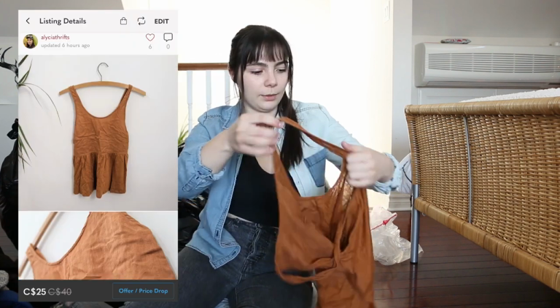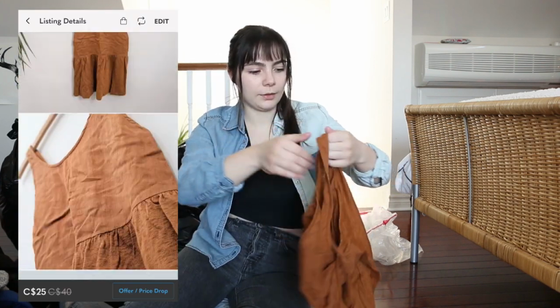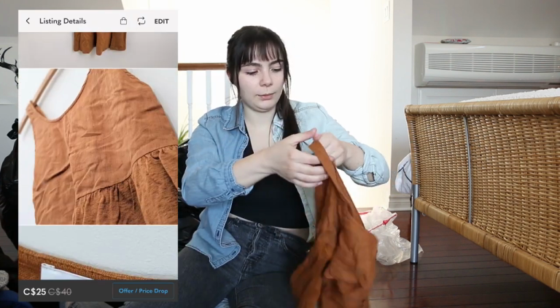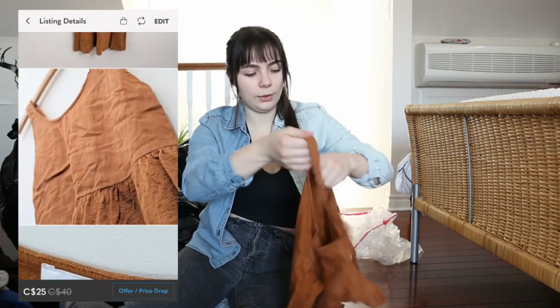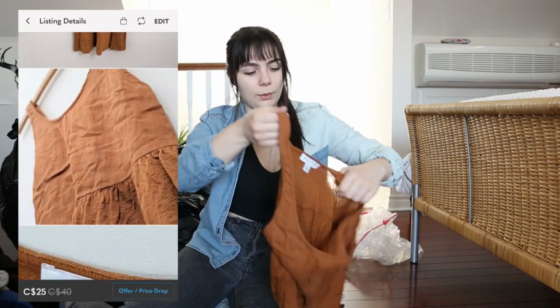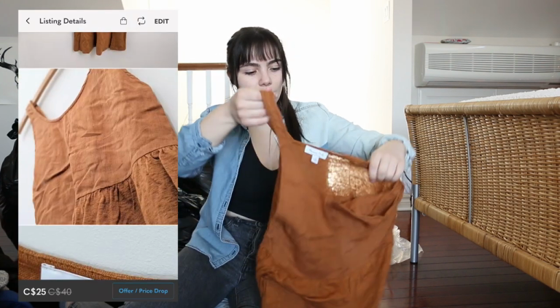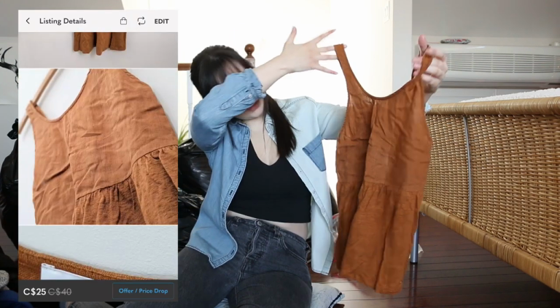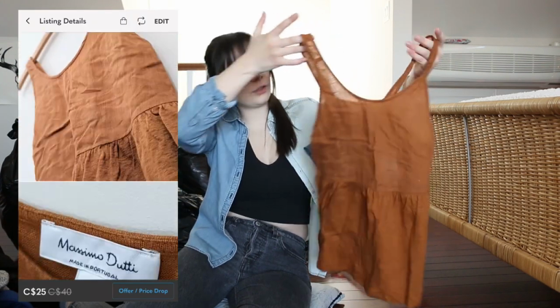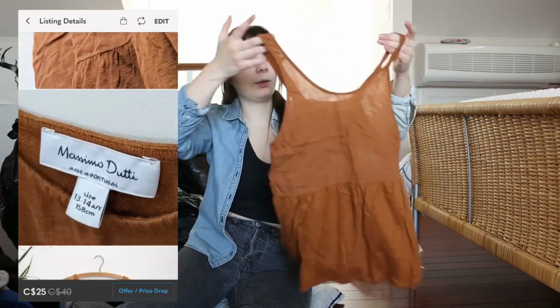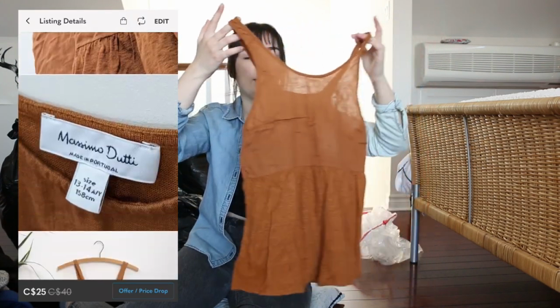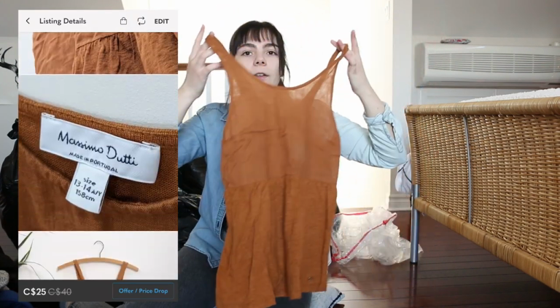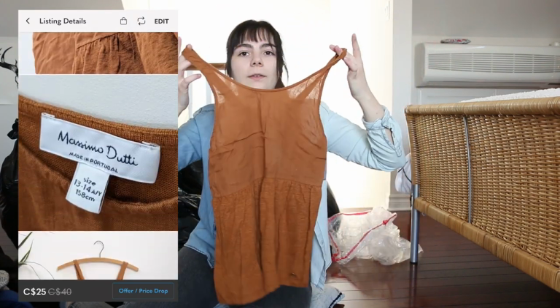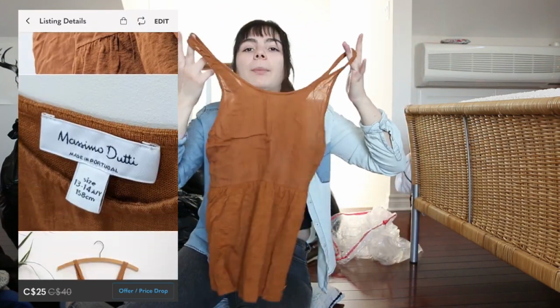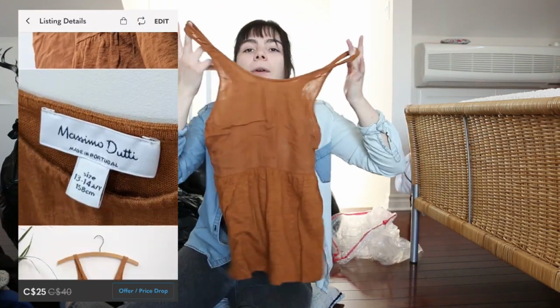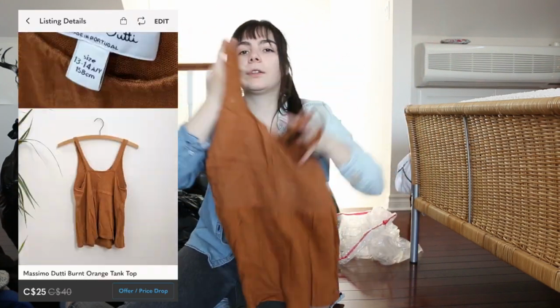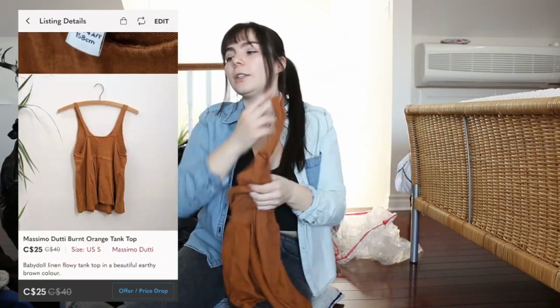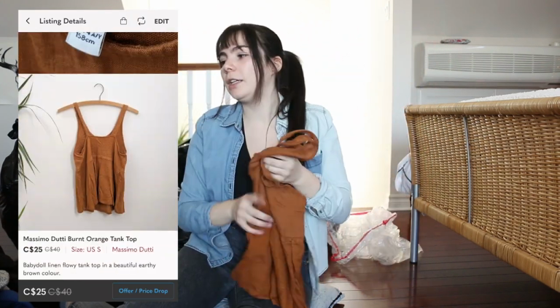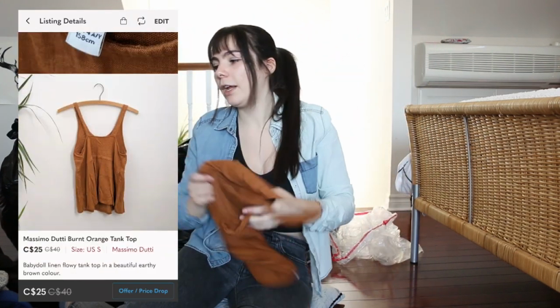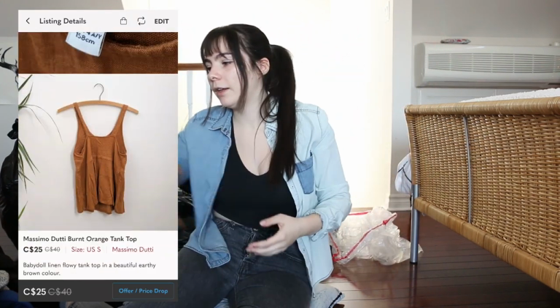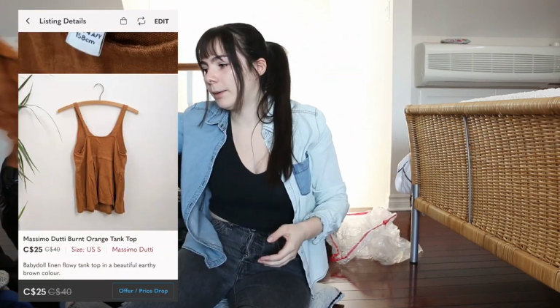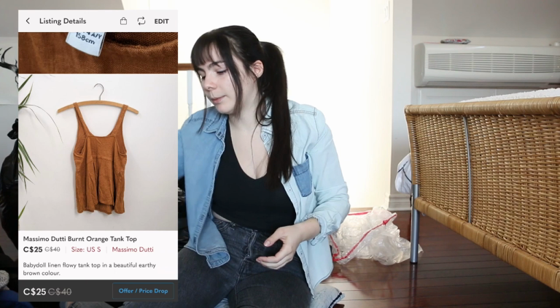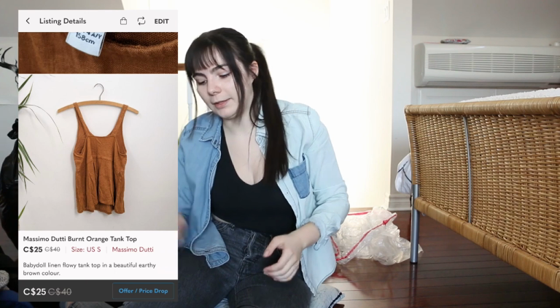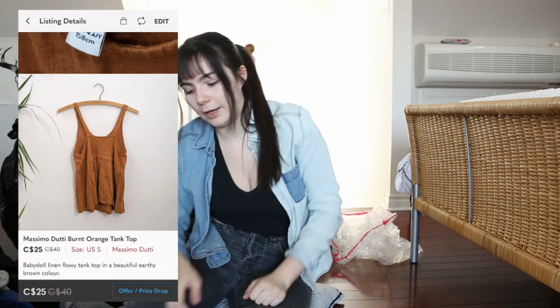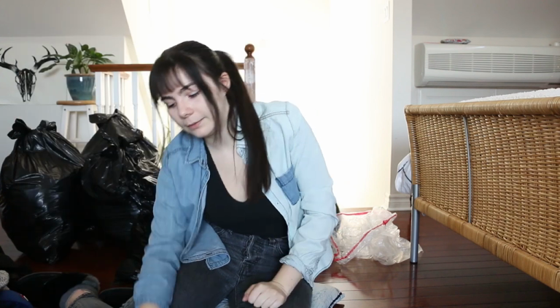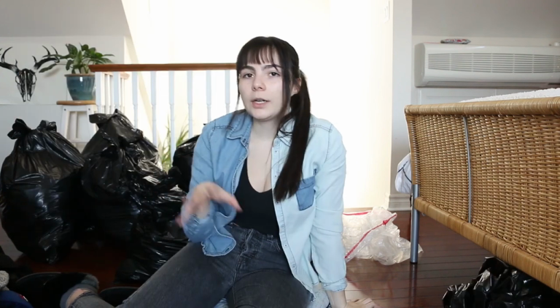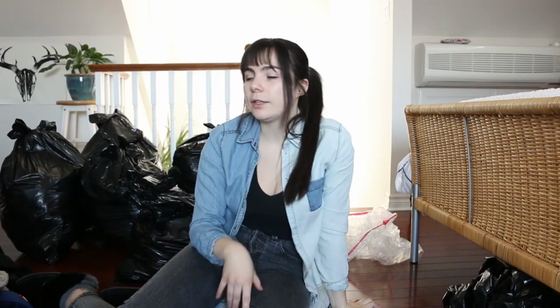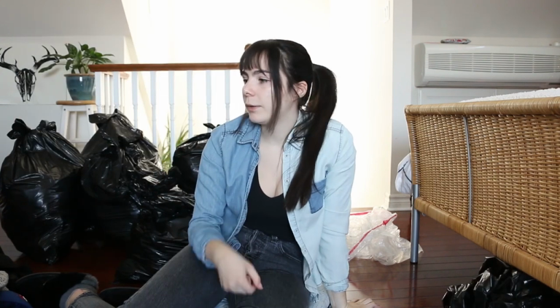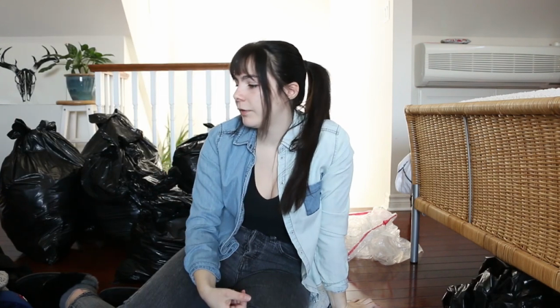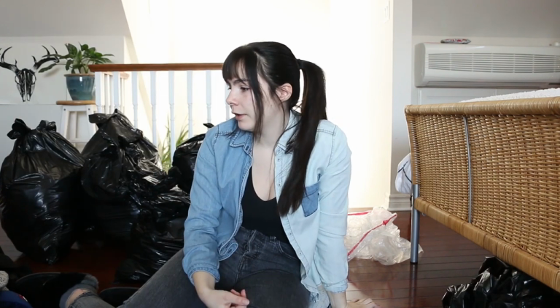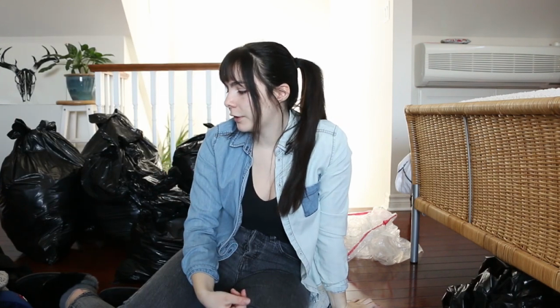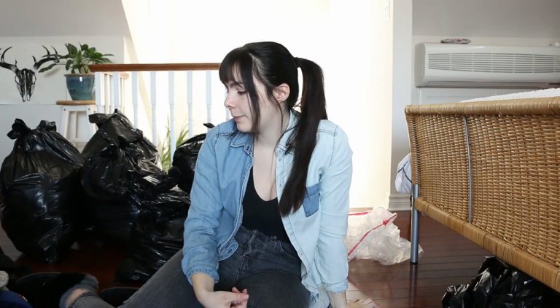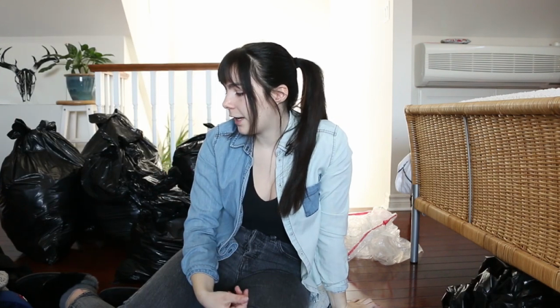Another Mossimo — that's actually quite cute. Brown color is really in right now. I think I might be able to sell that. Okay, so that was everything in the first bag.